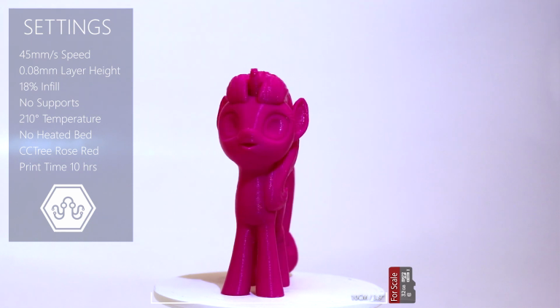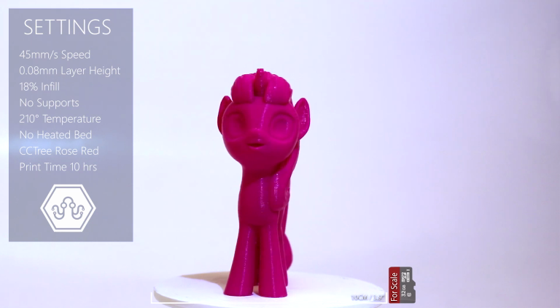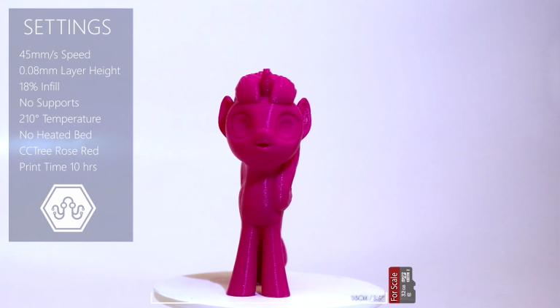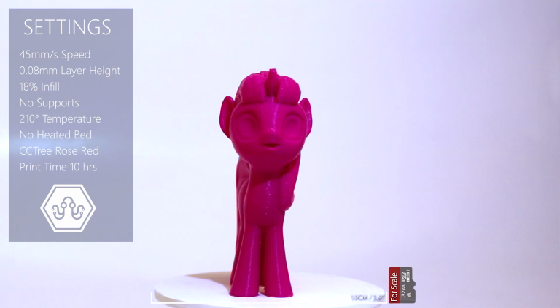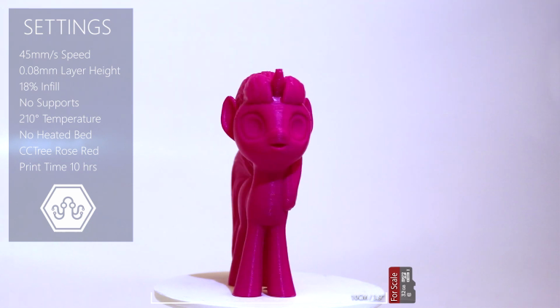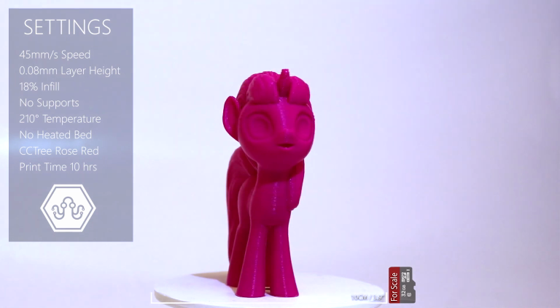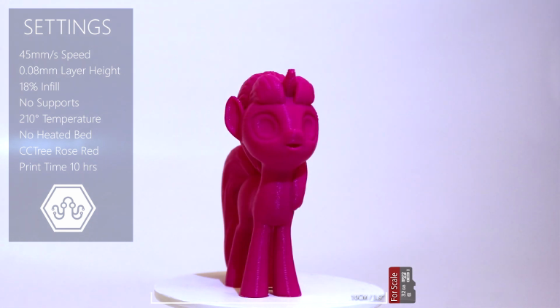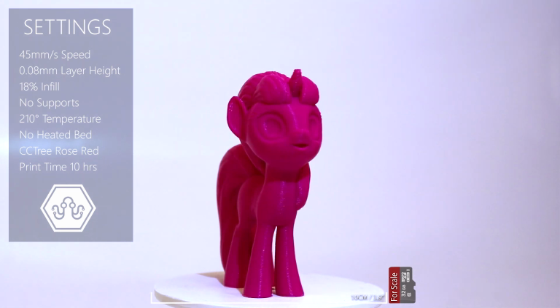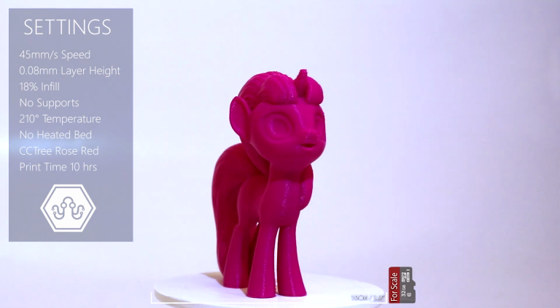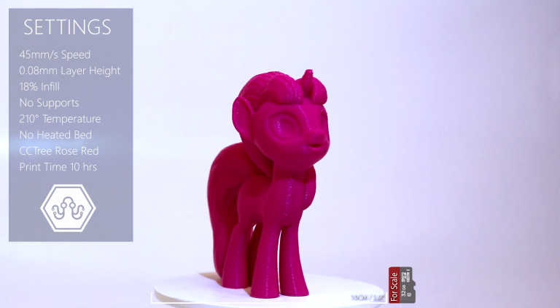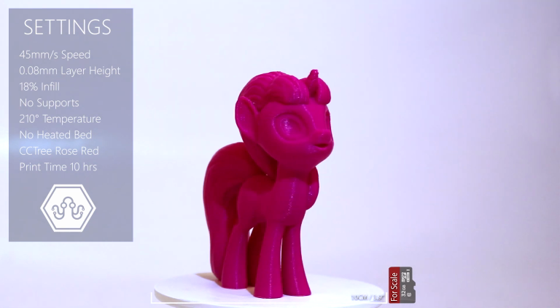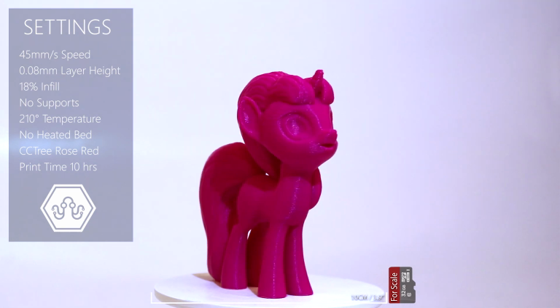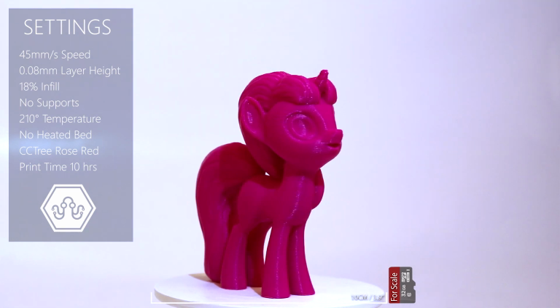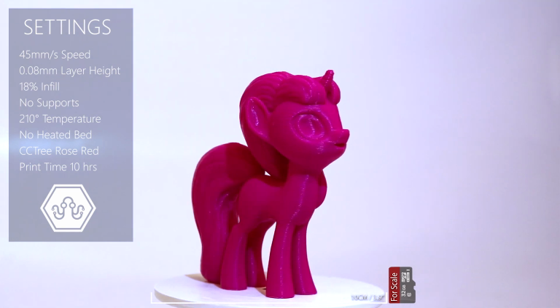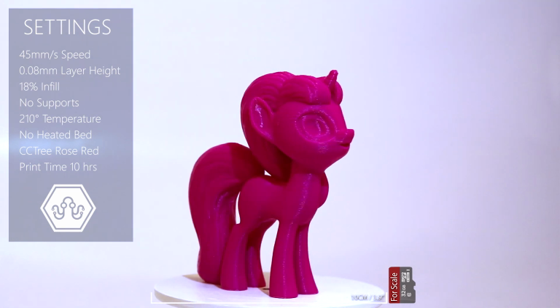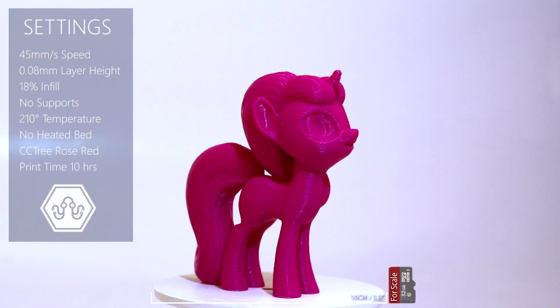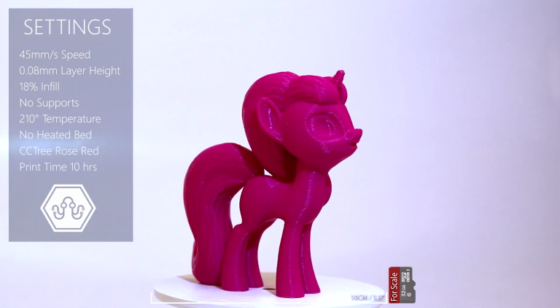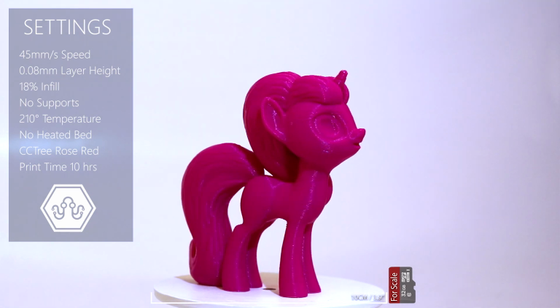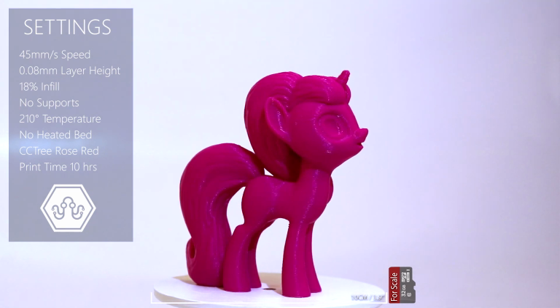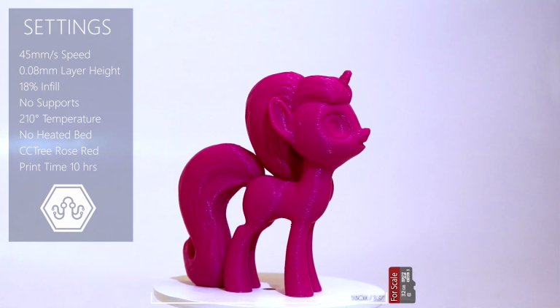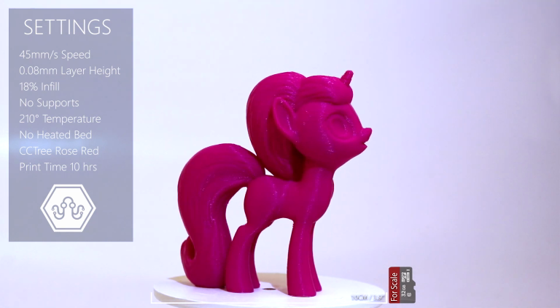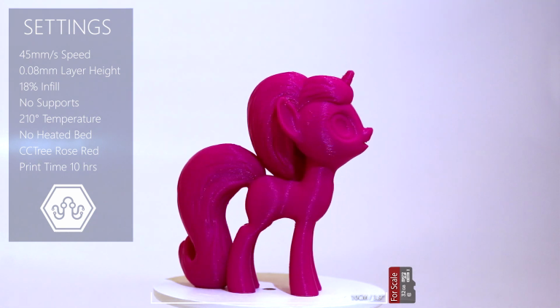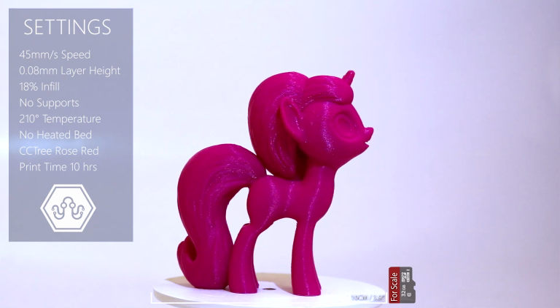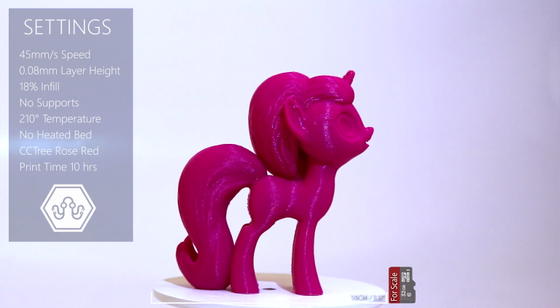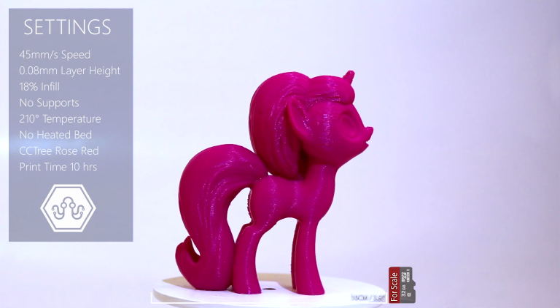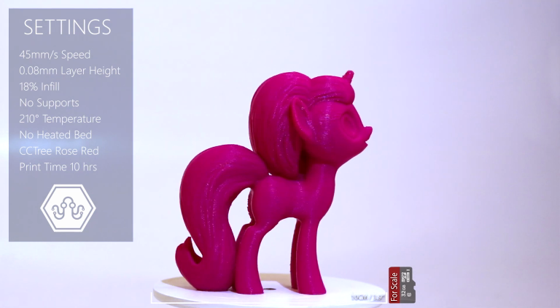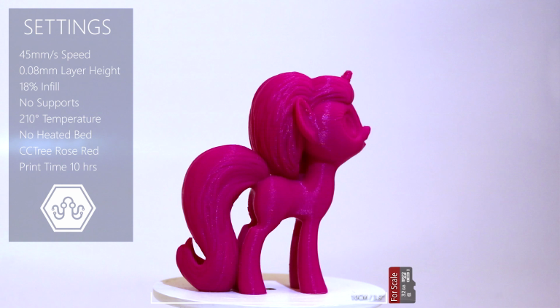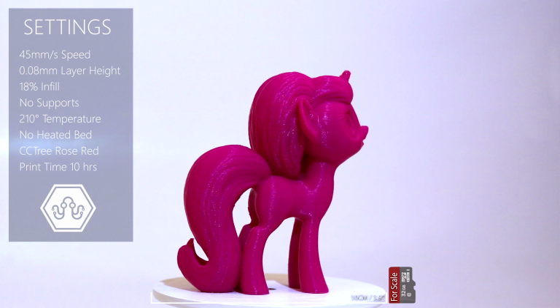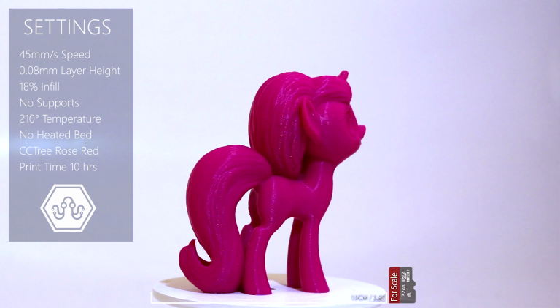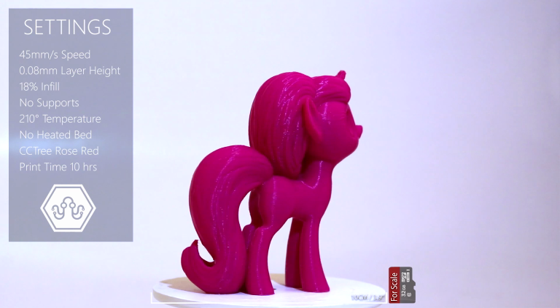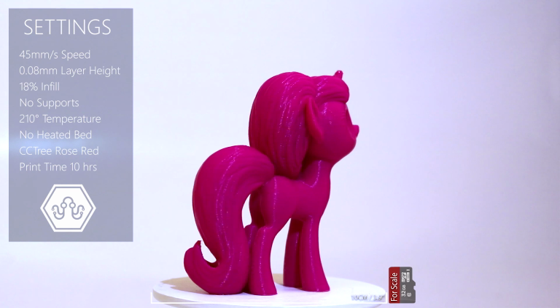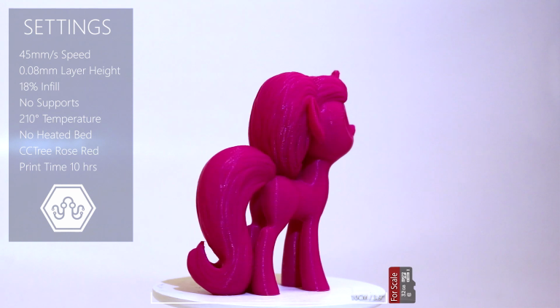This printer is actually brony compatible too — my little pony. It is magic.